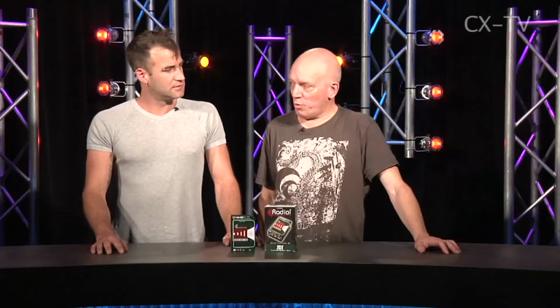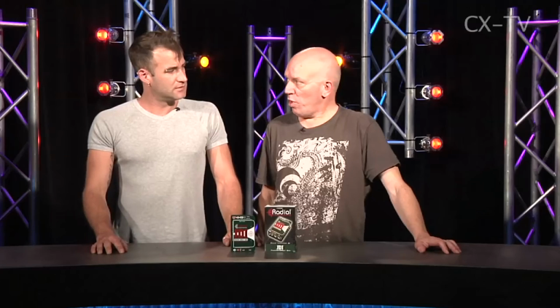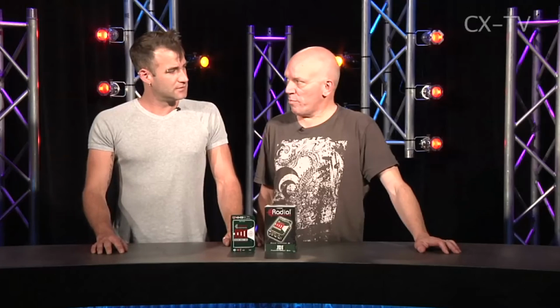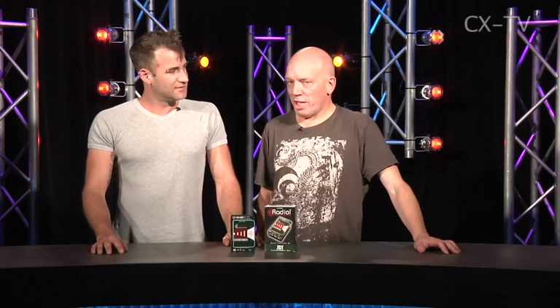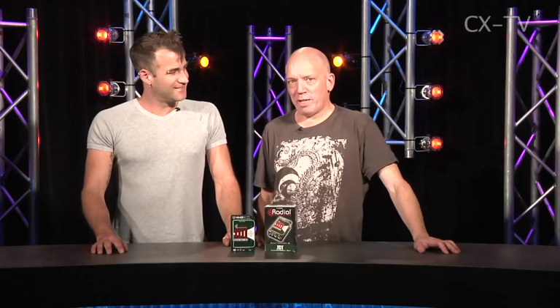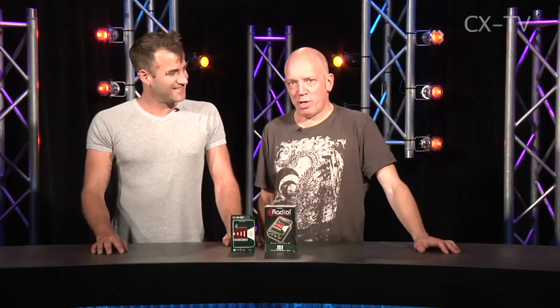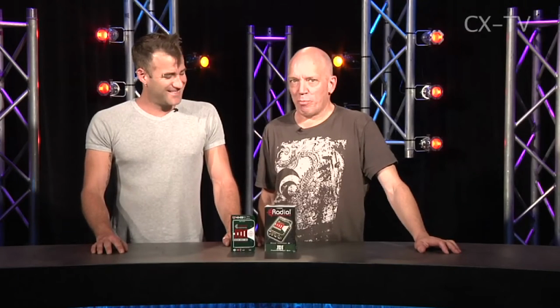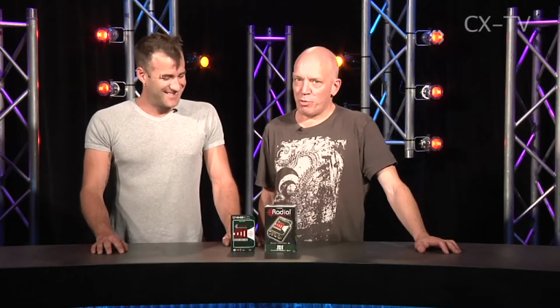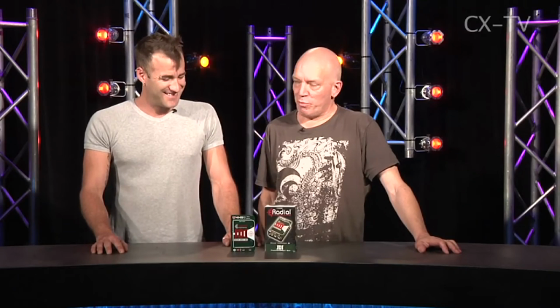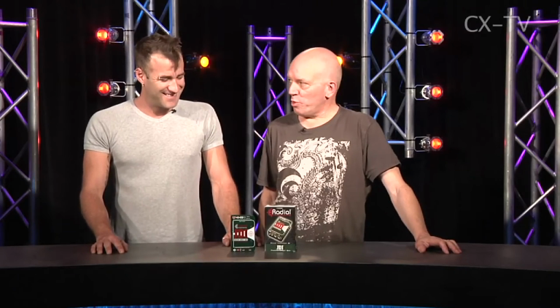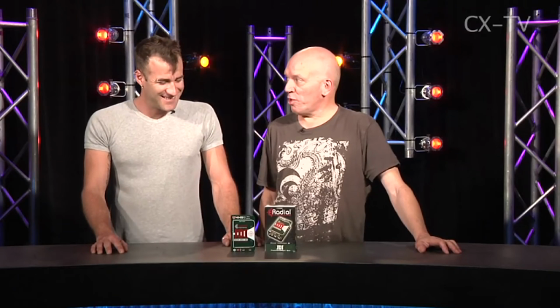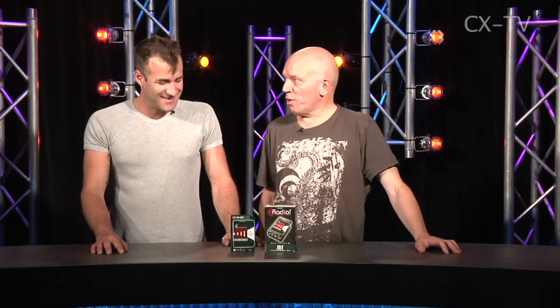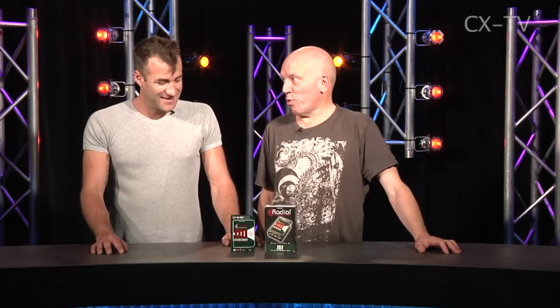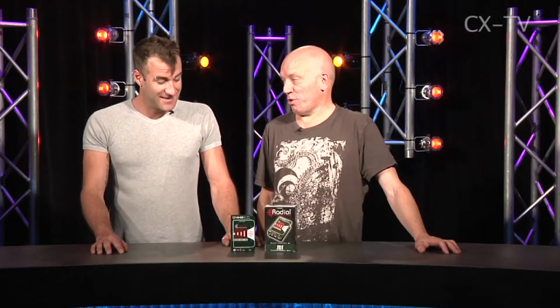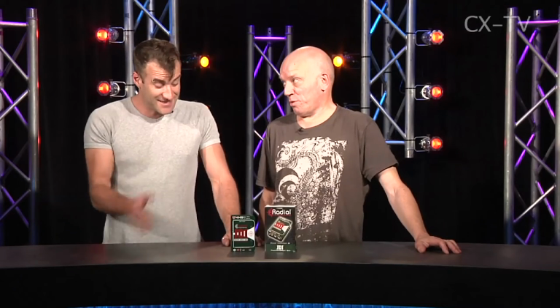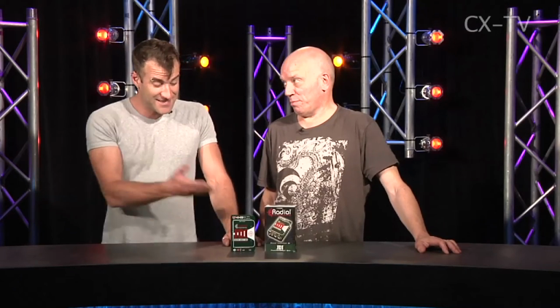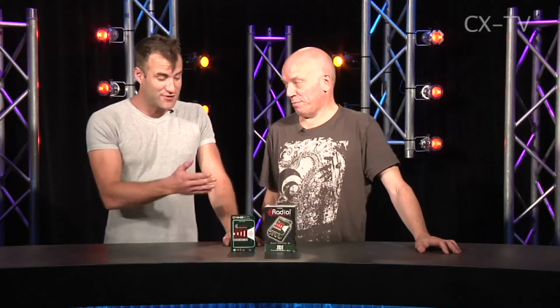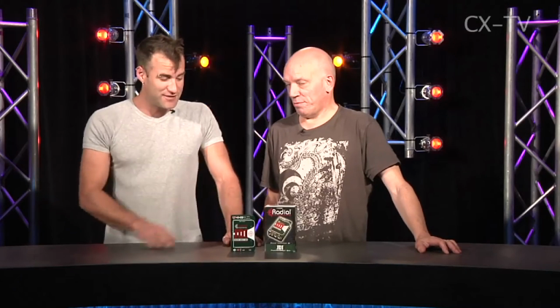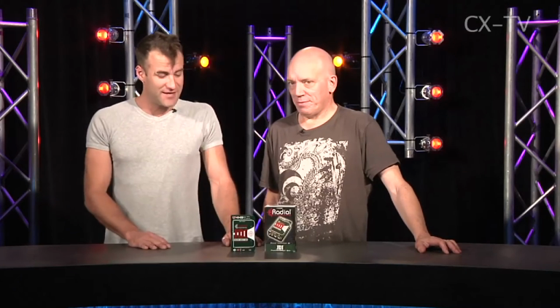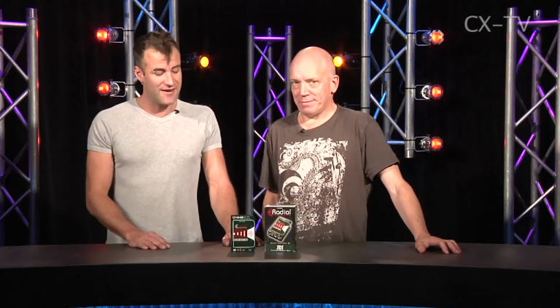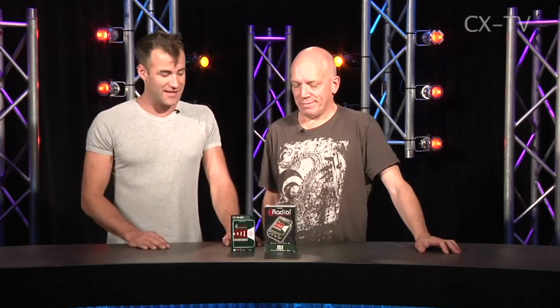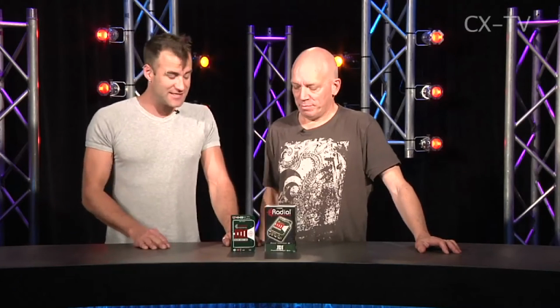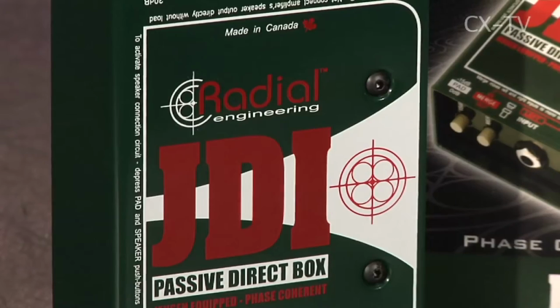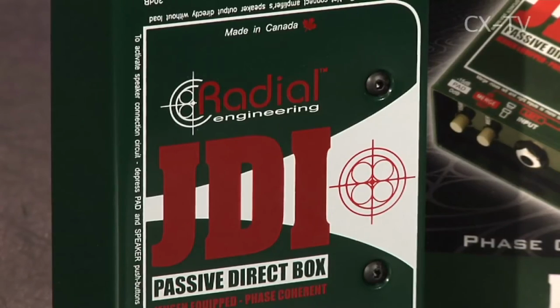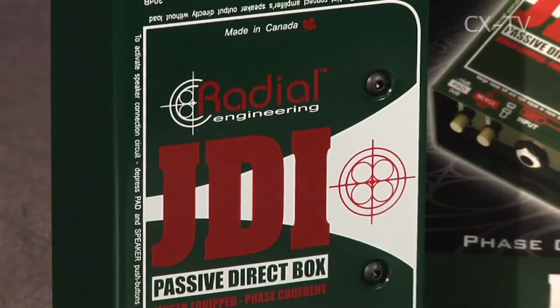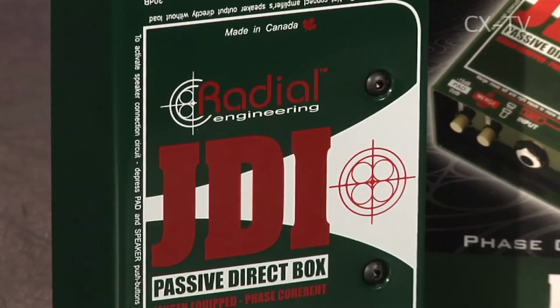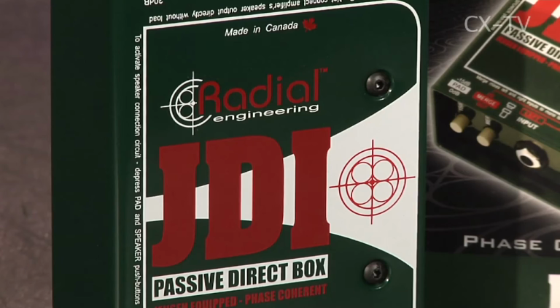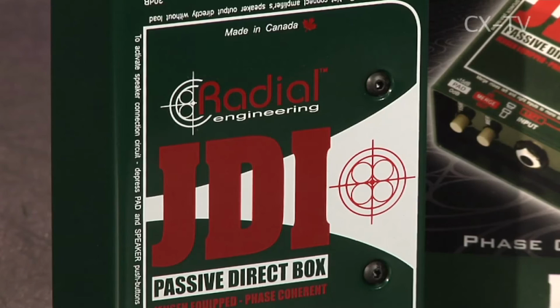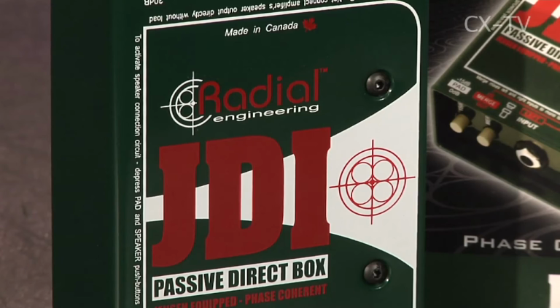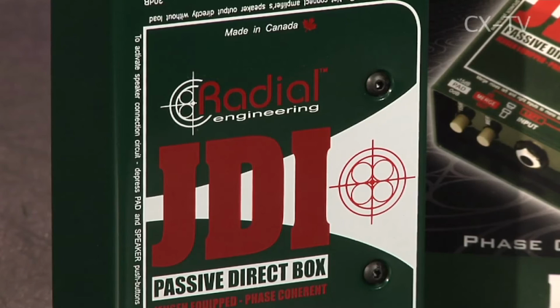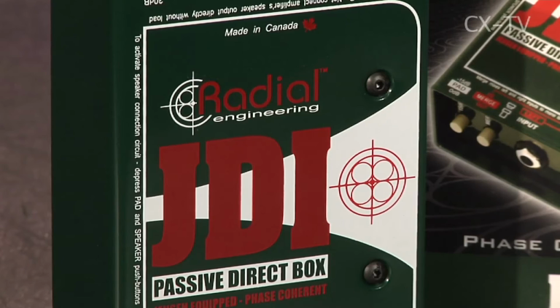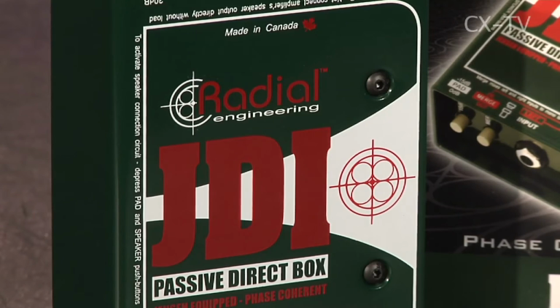Why are you making me help you review a DI box? Because it's a good DI. This is a Radial JDI. It's made in Canada.